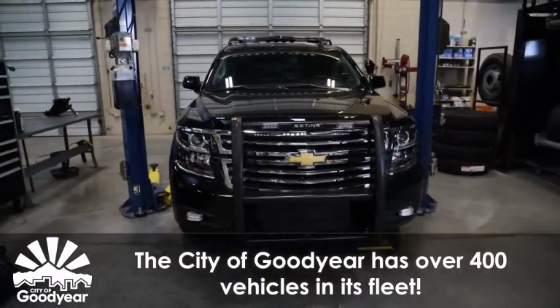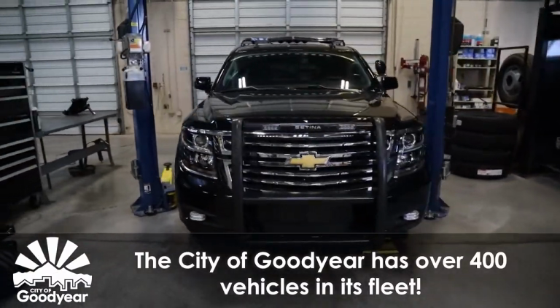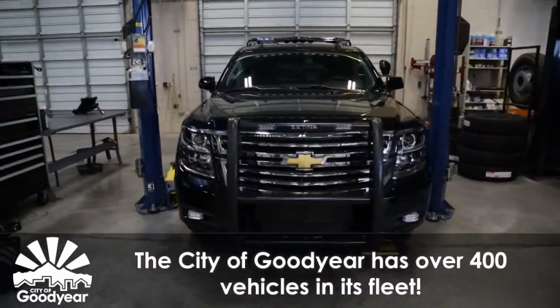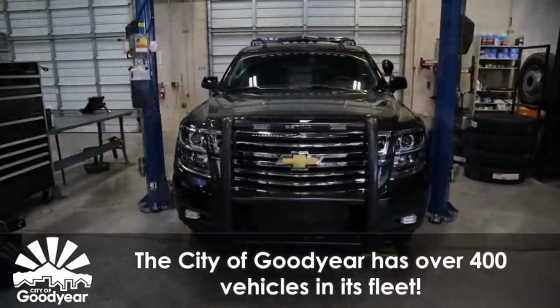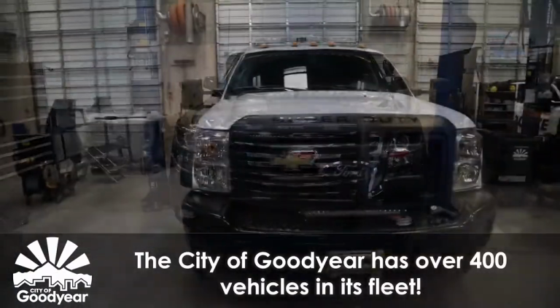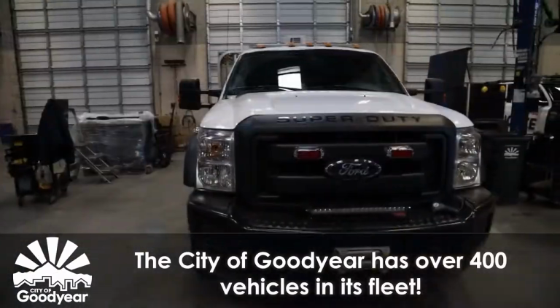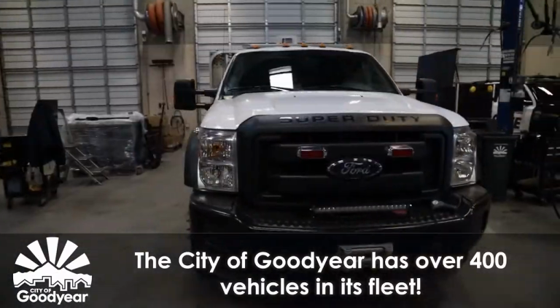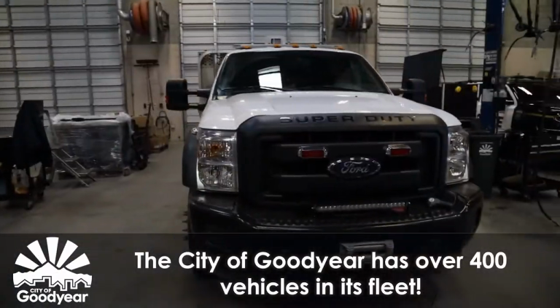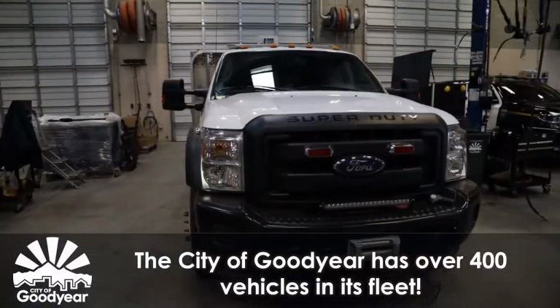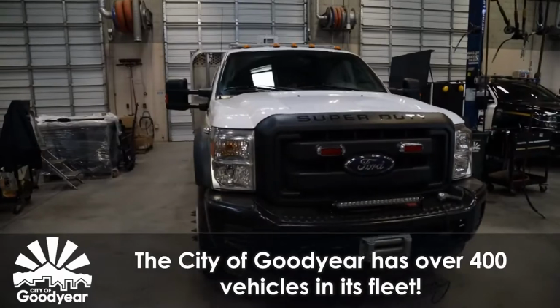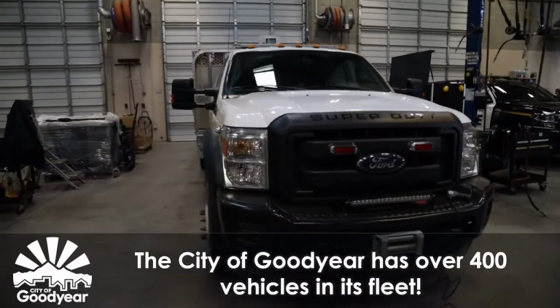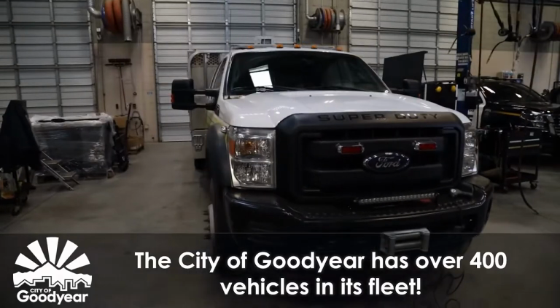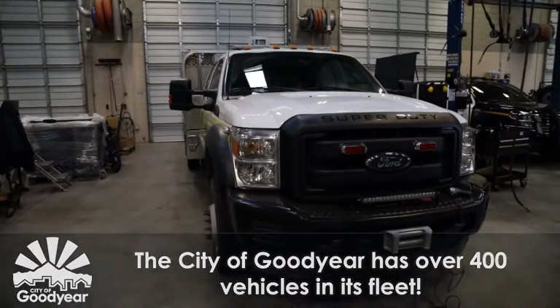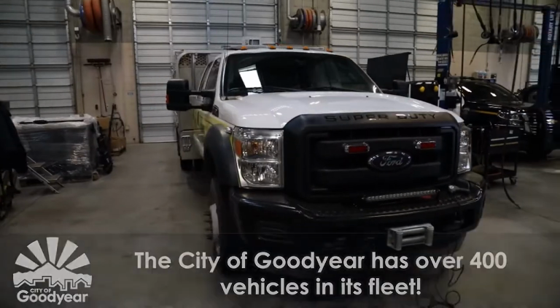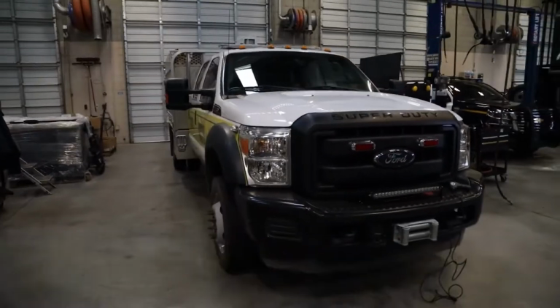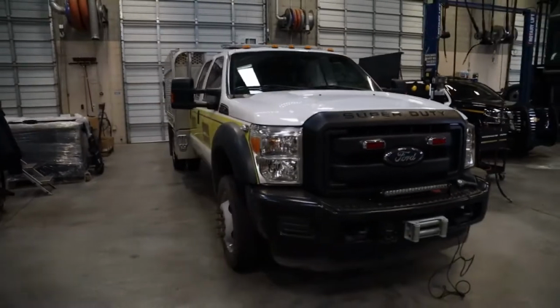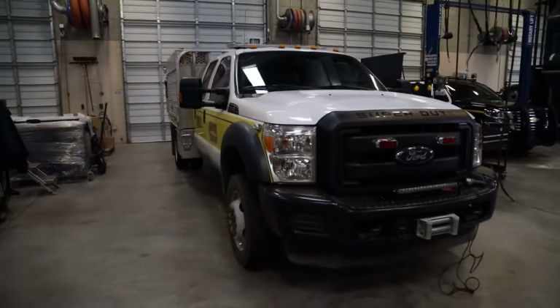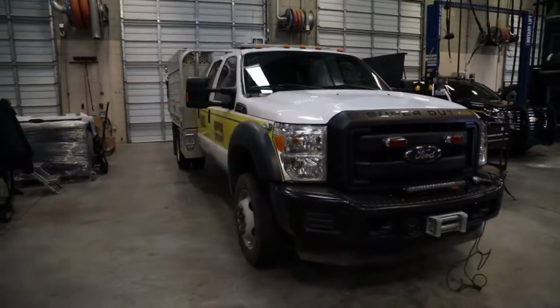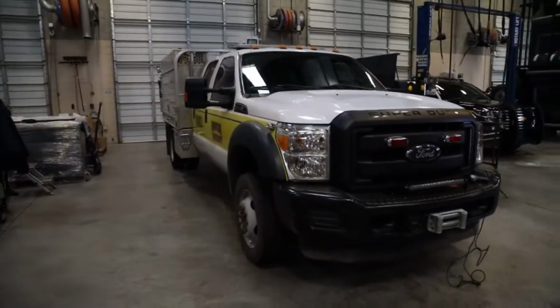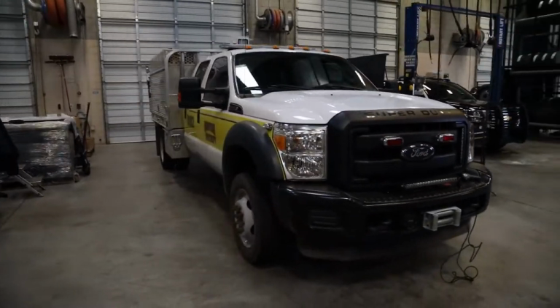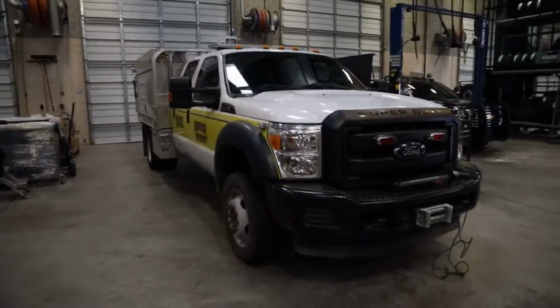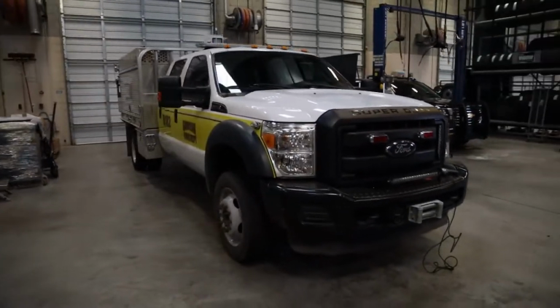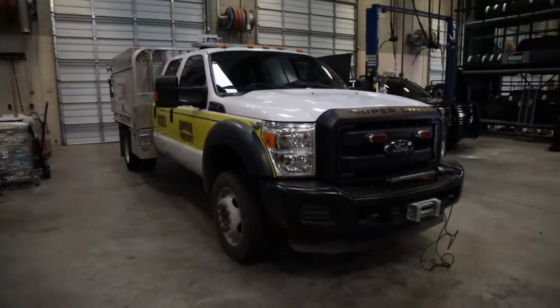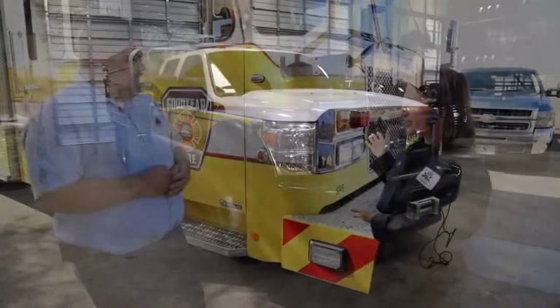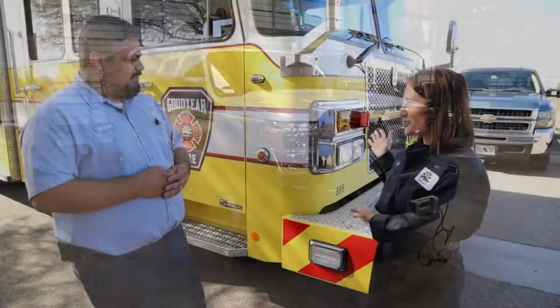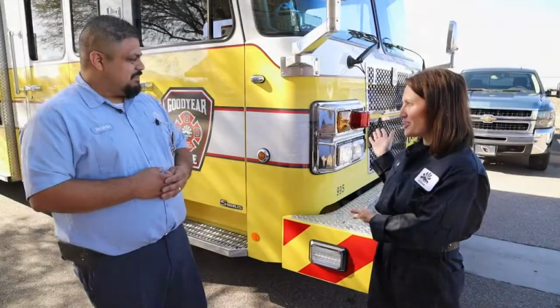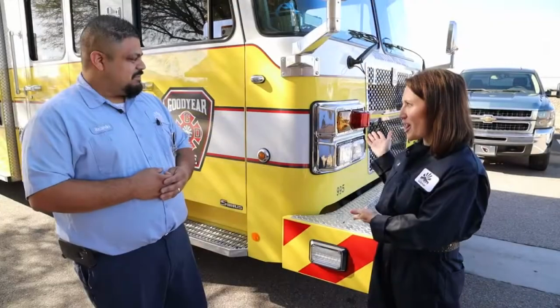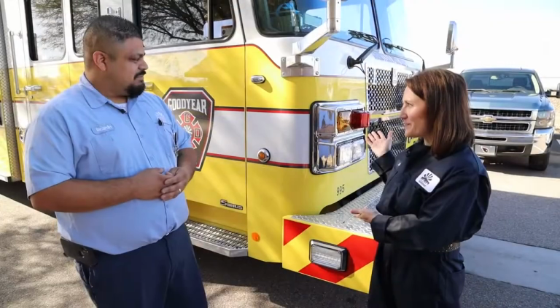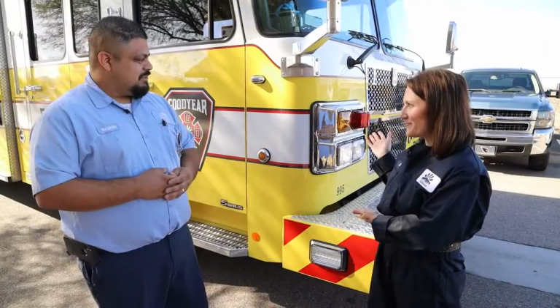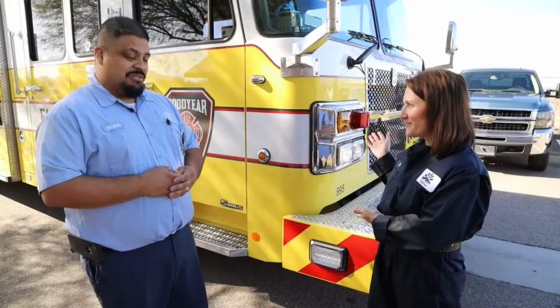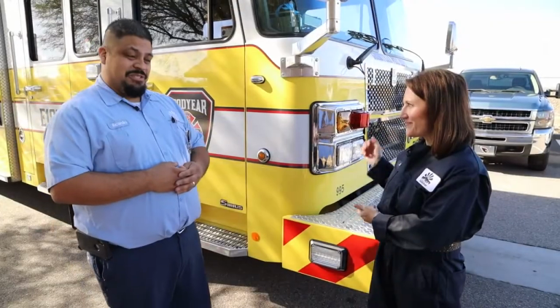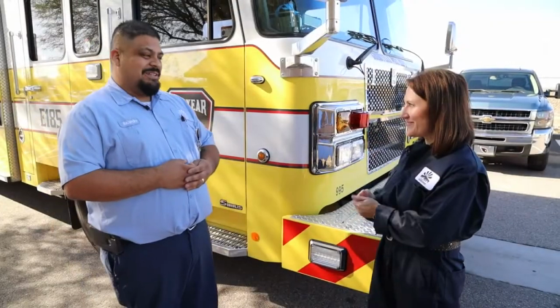We basically do anything that breaks on them. So we're going to take this beautiful fire truck to the shop. We sure are.